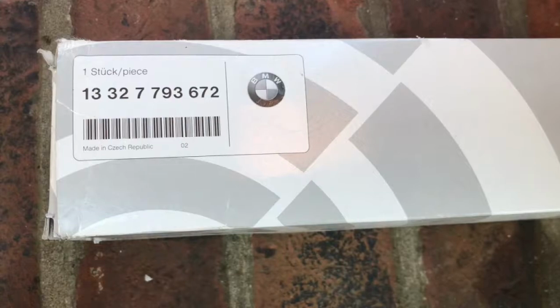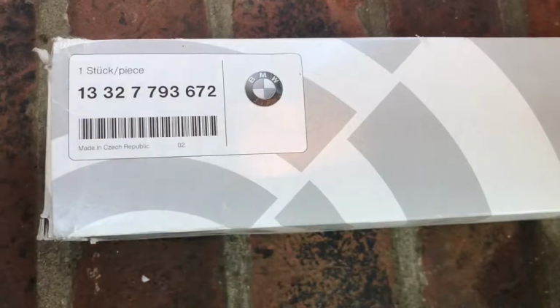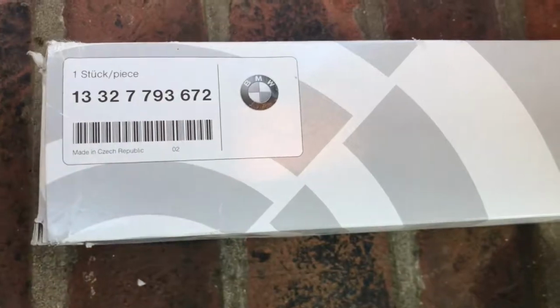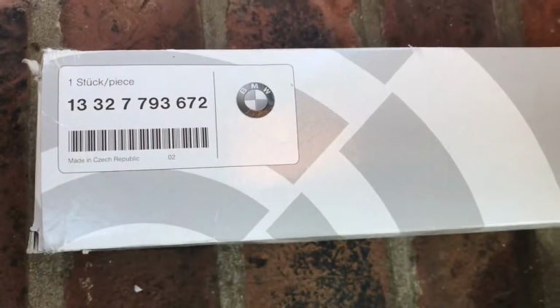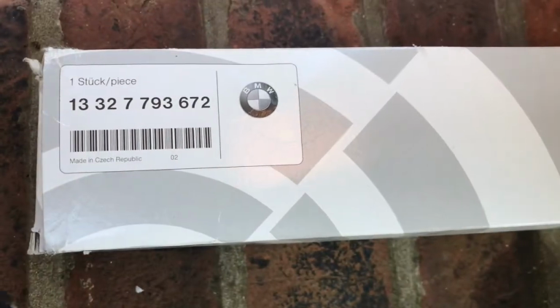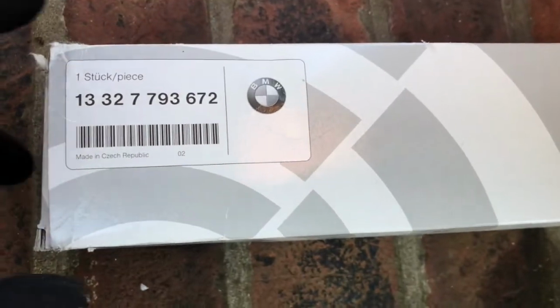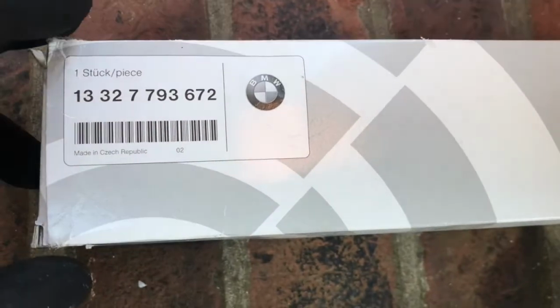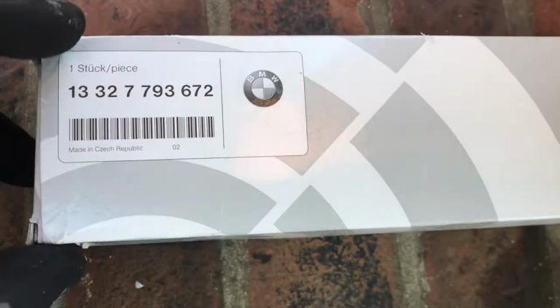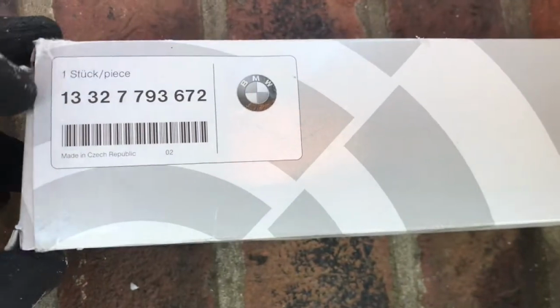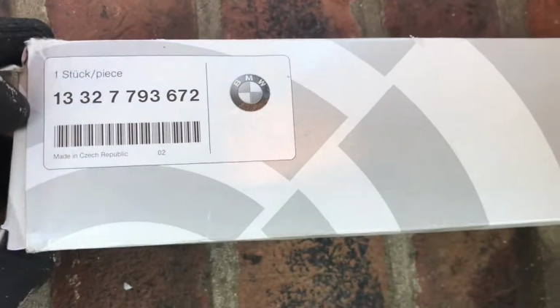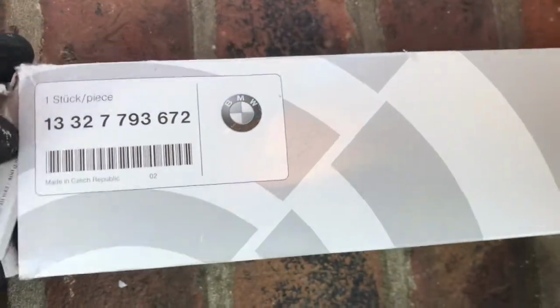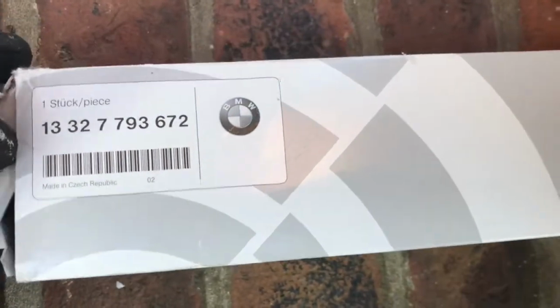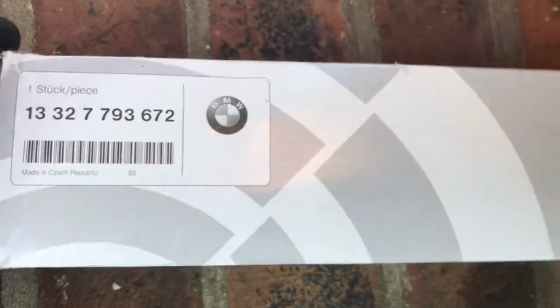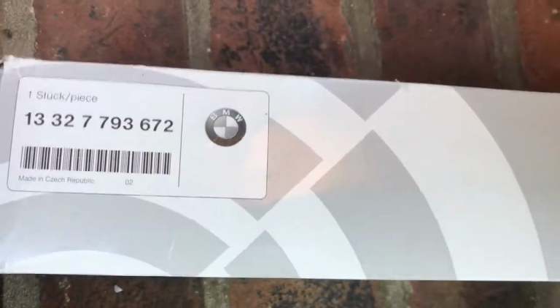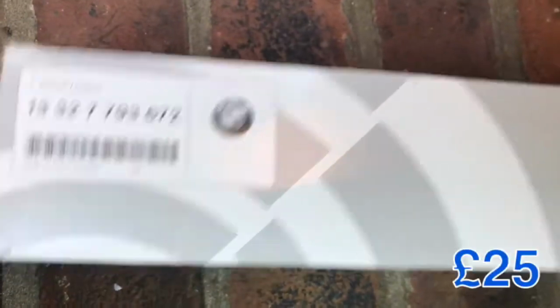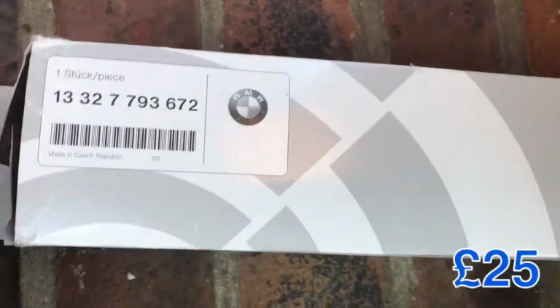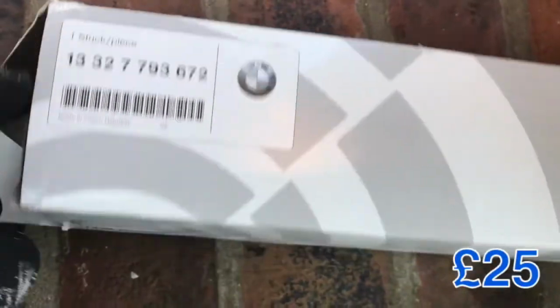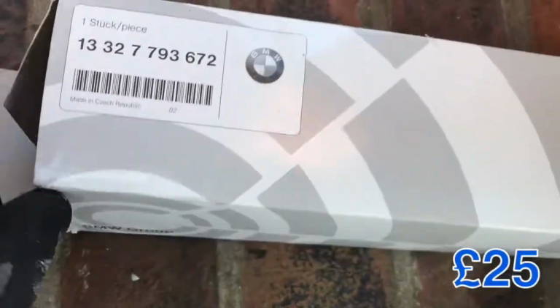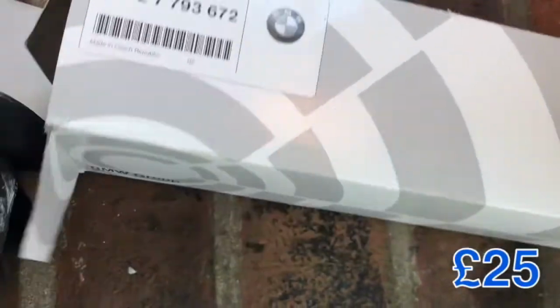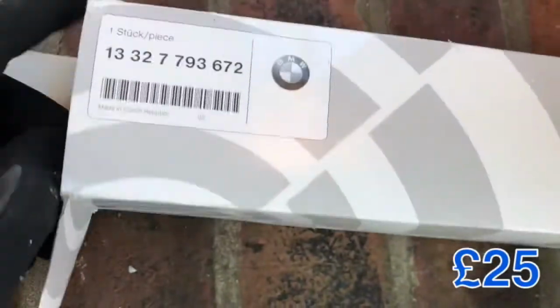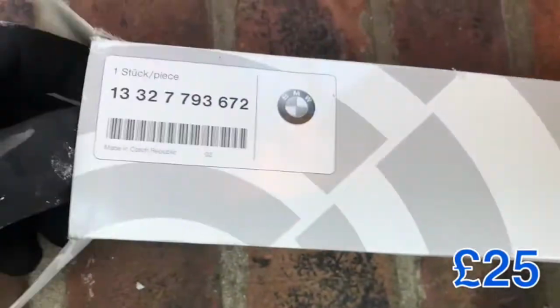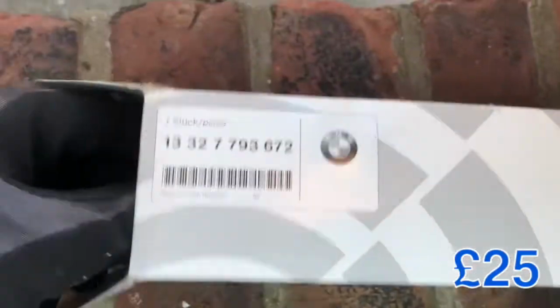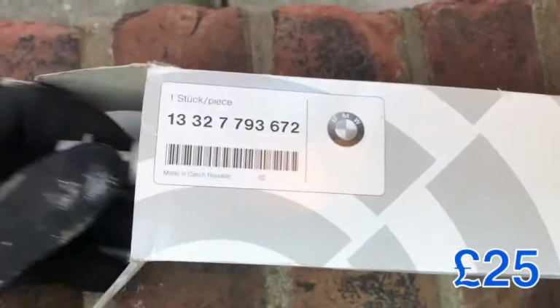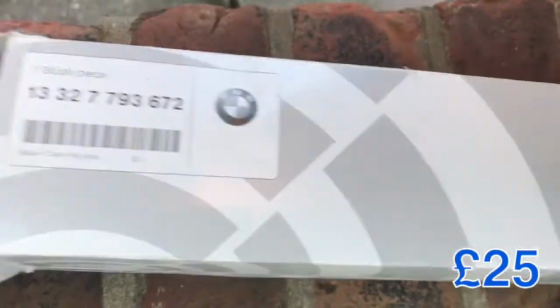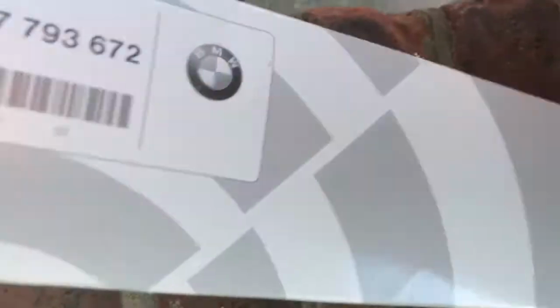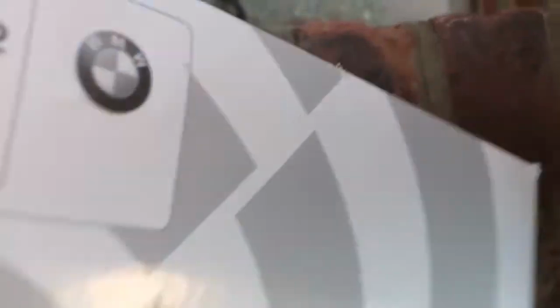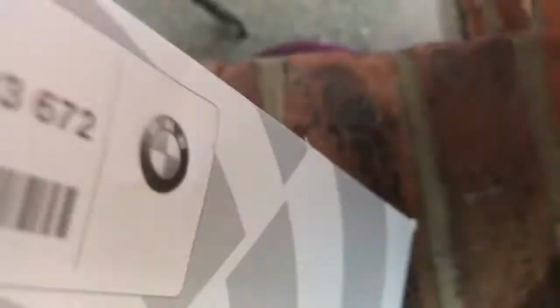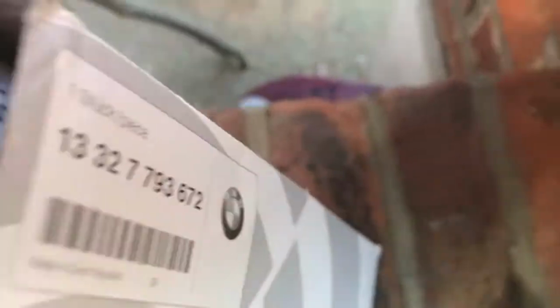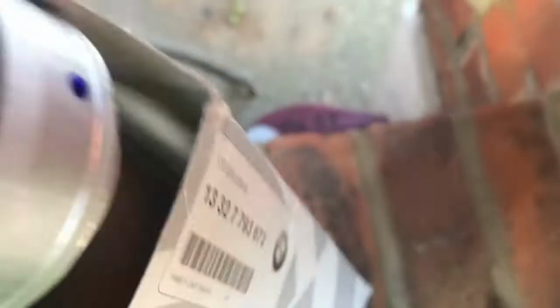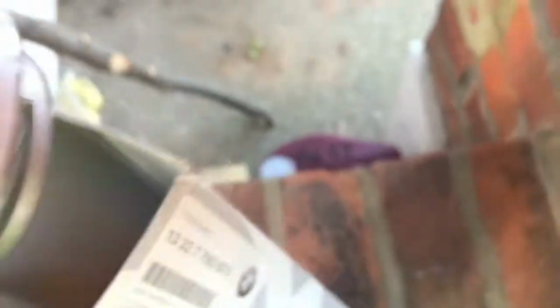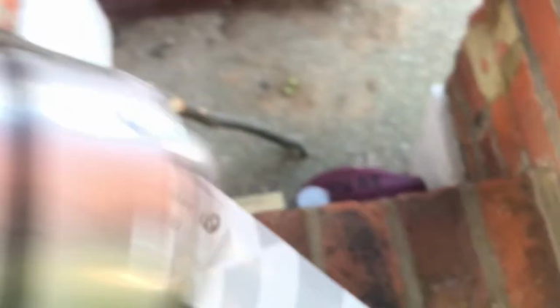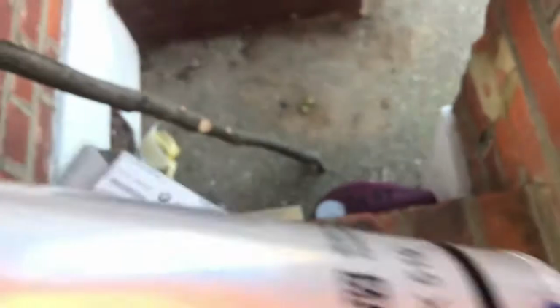Here's the genuine BMW fuel filter, and it's made by...